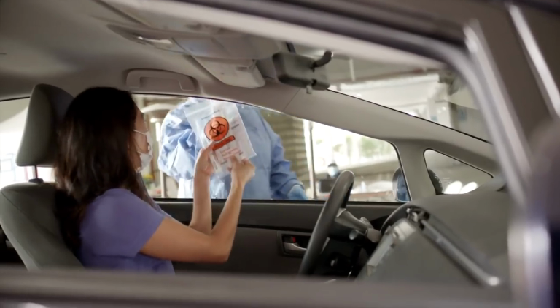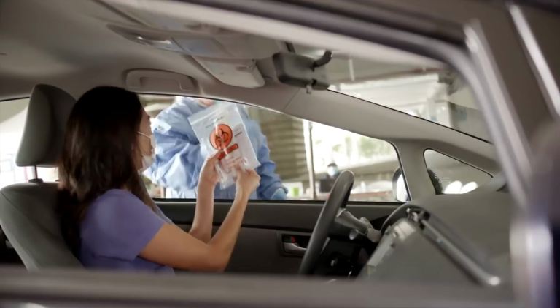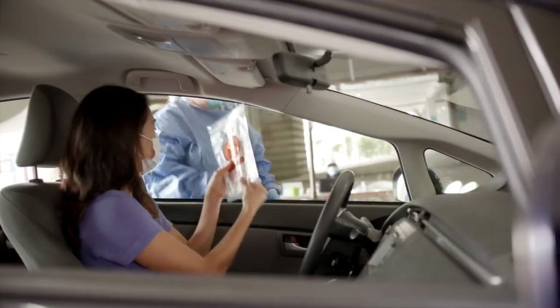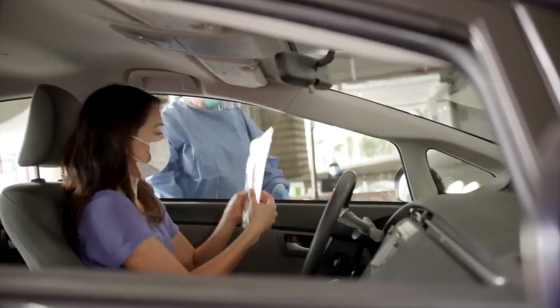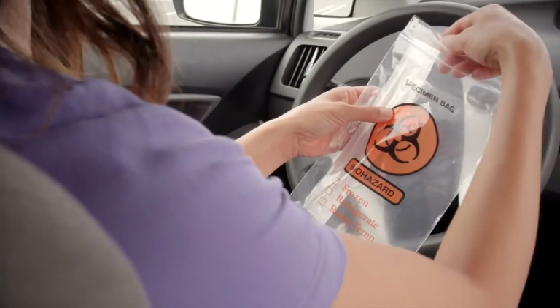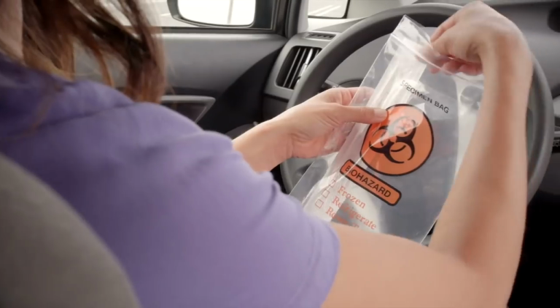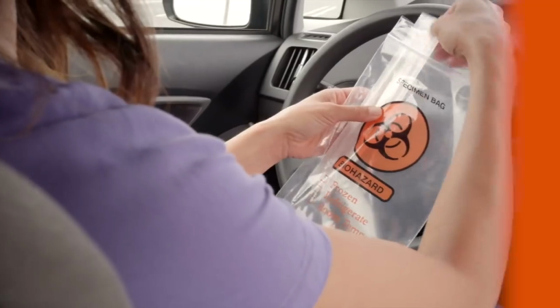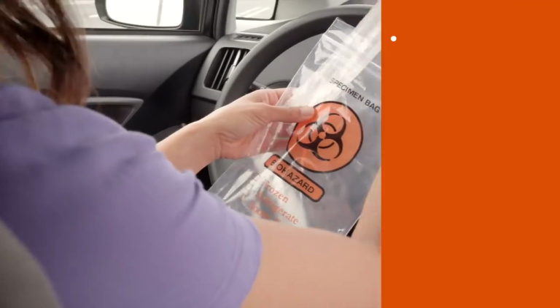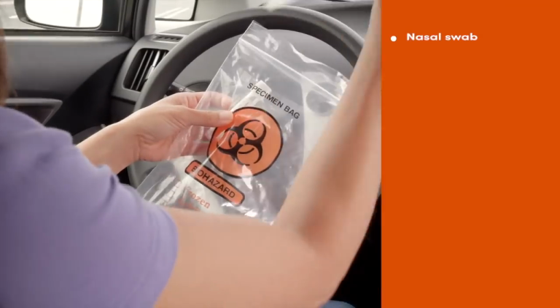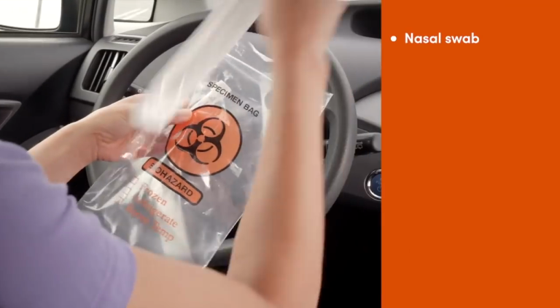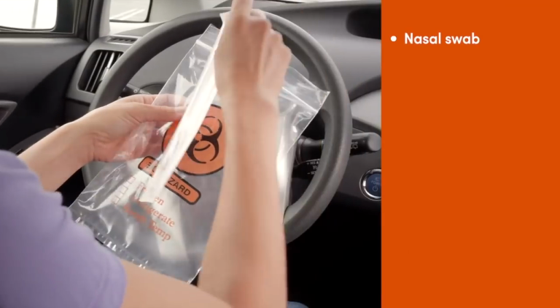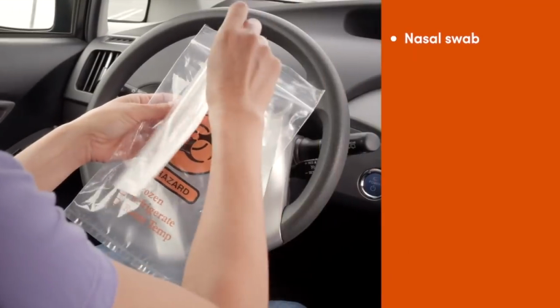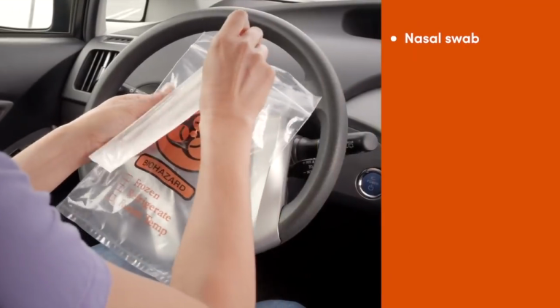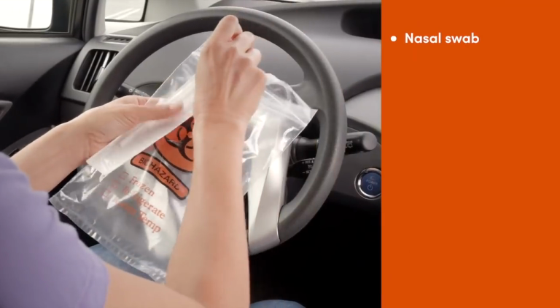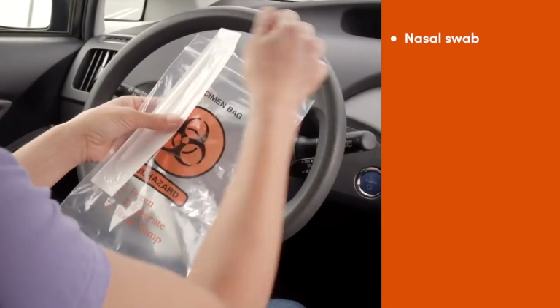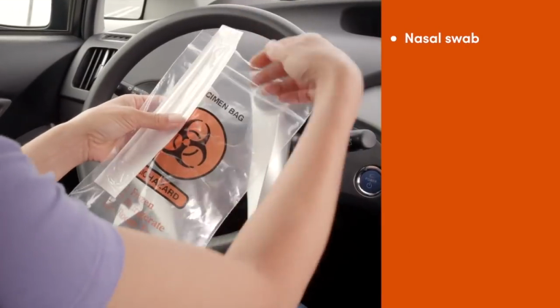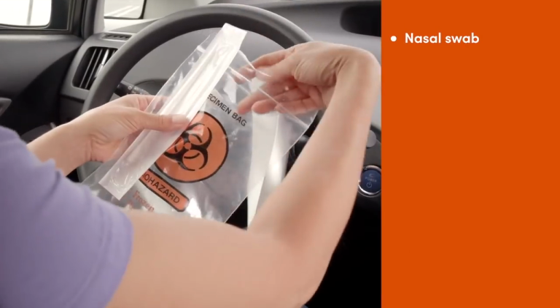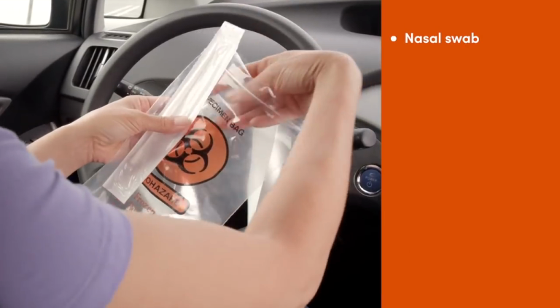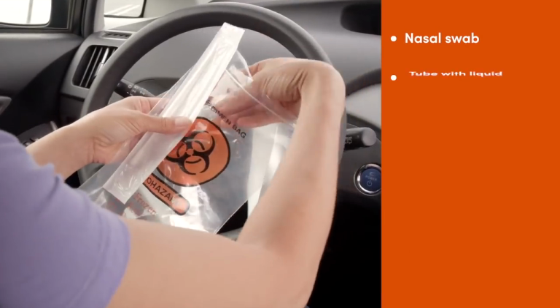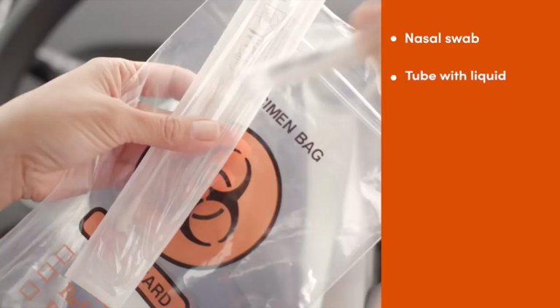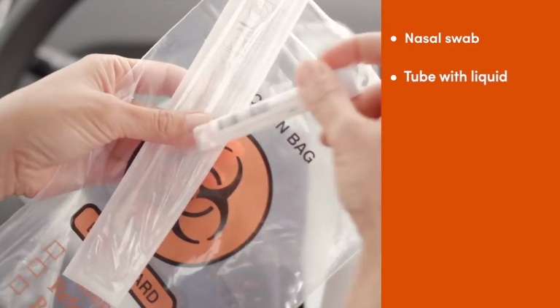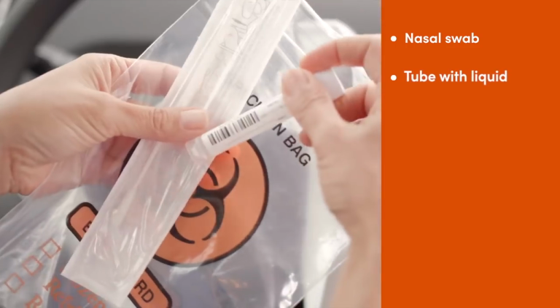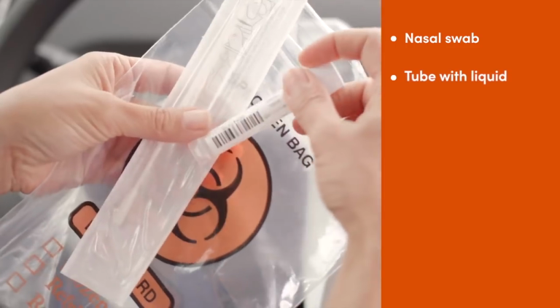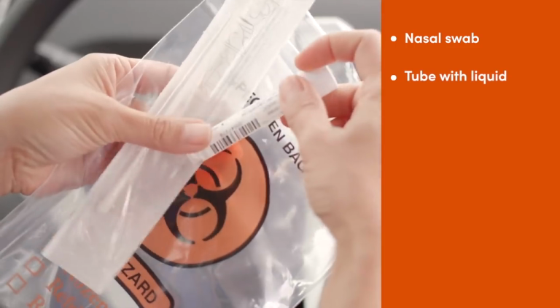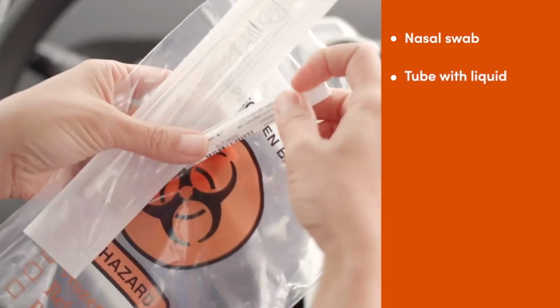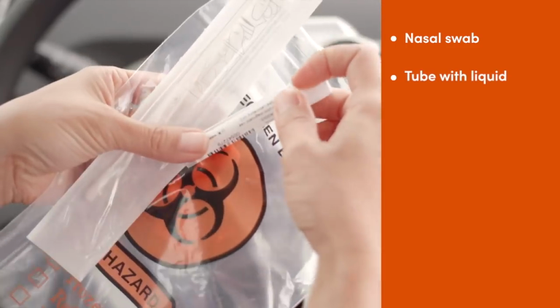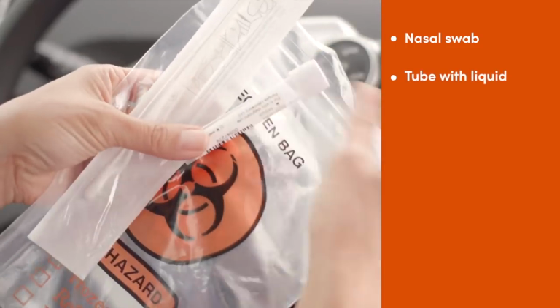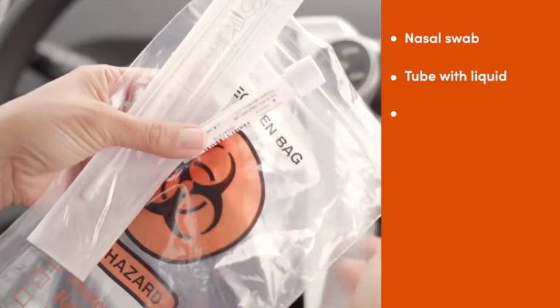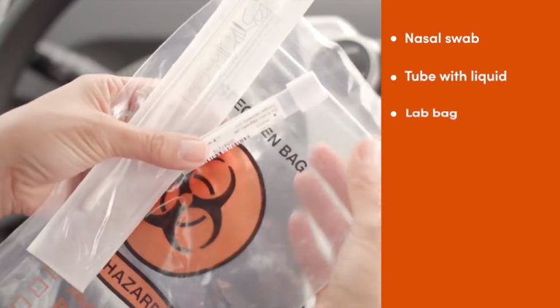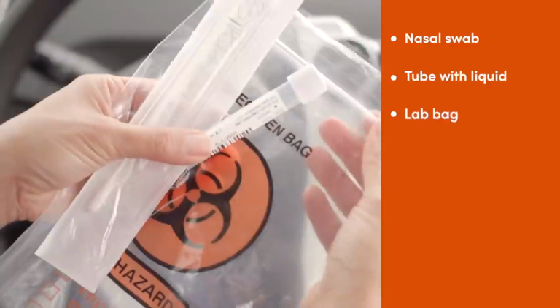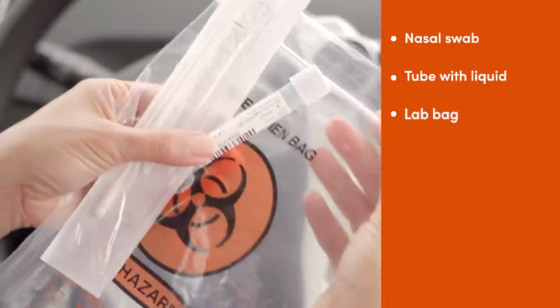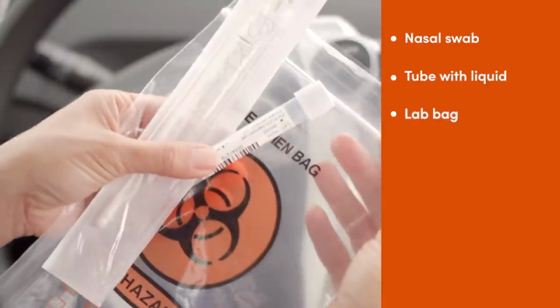Your test kit includes a nasal swab for your nose, a tube with liquid, and a lab bag.